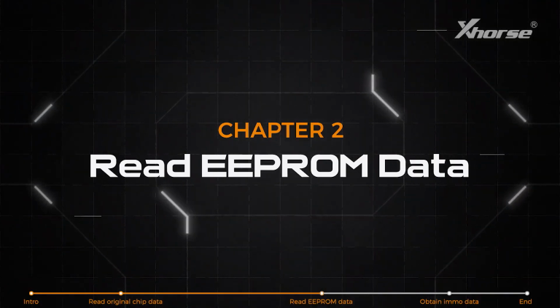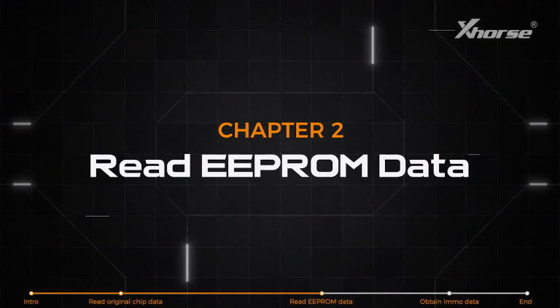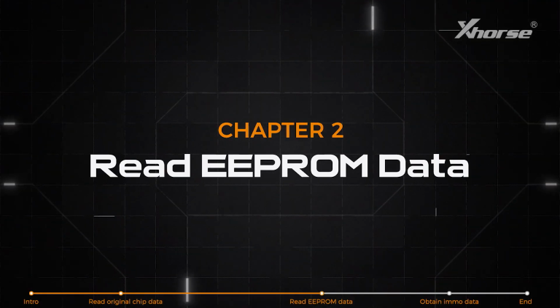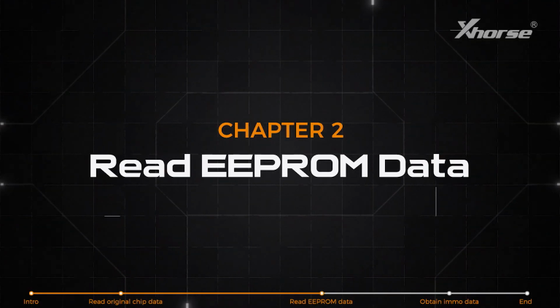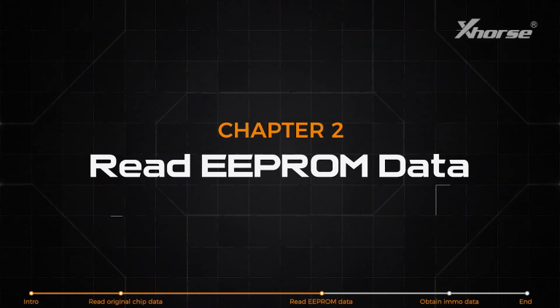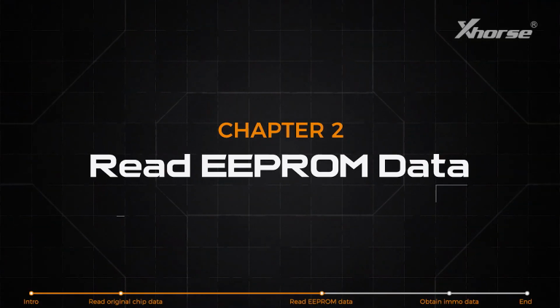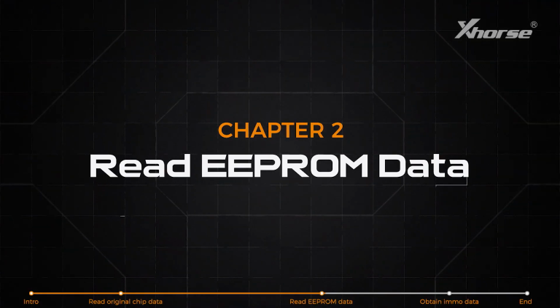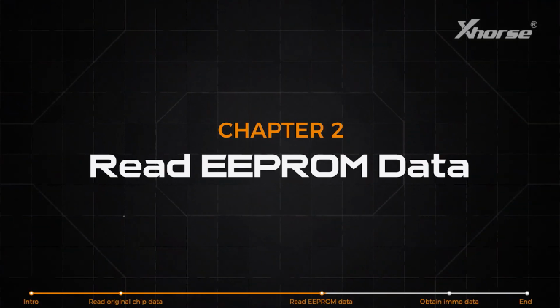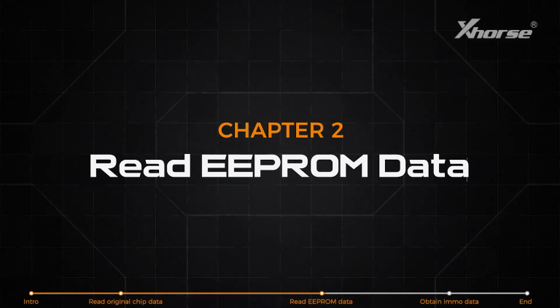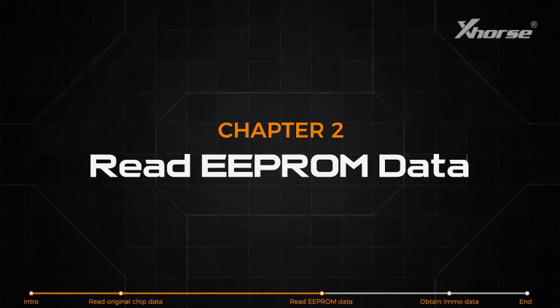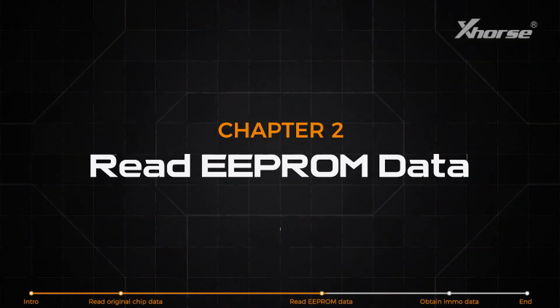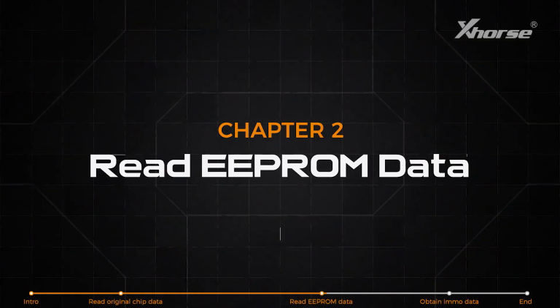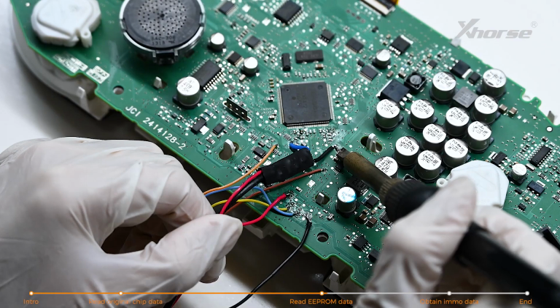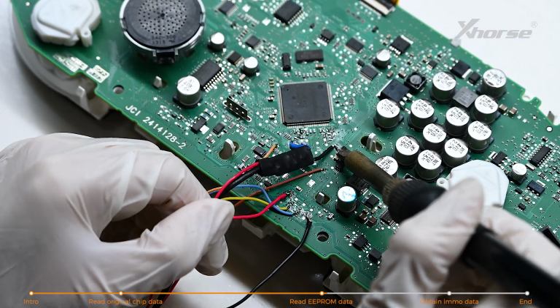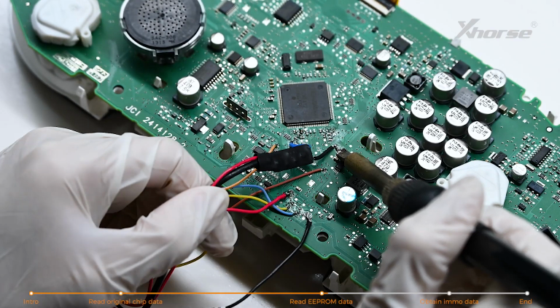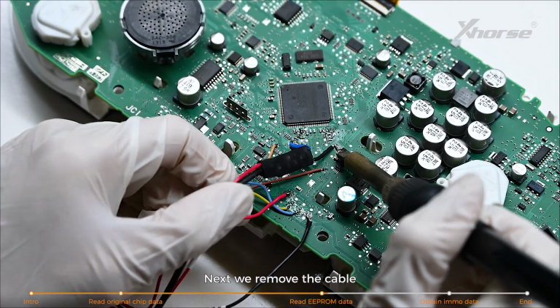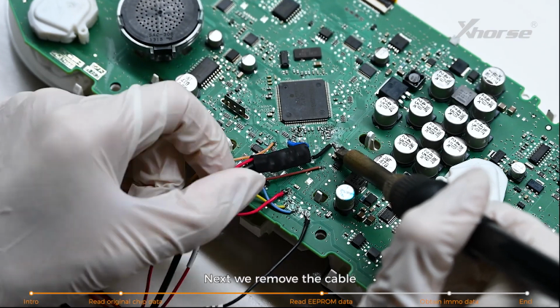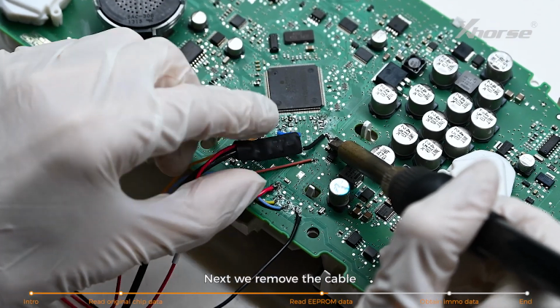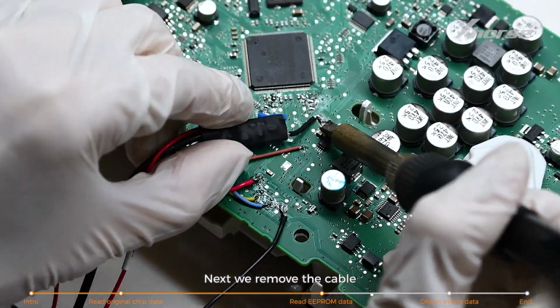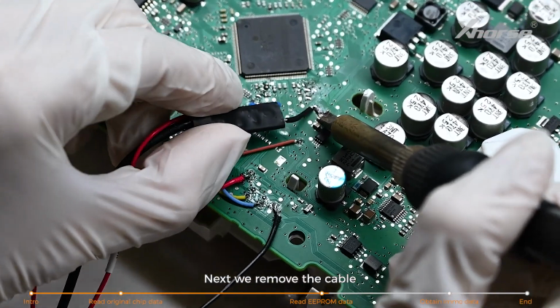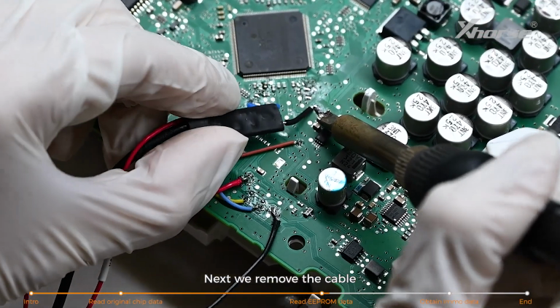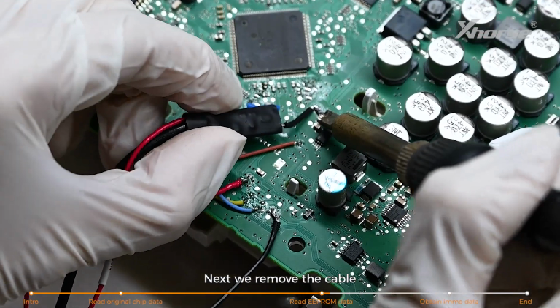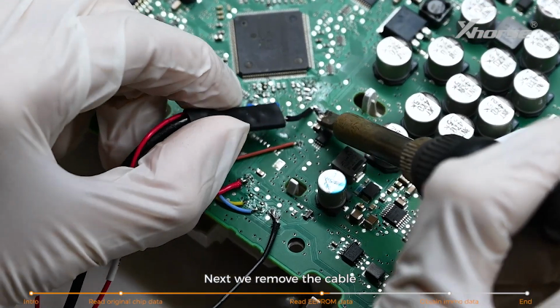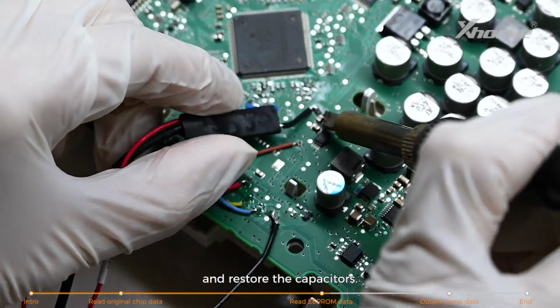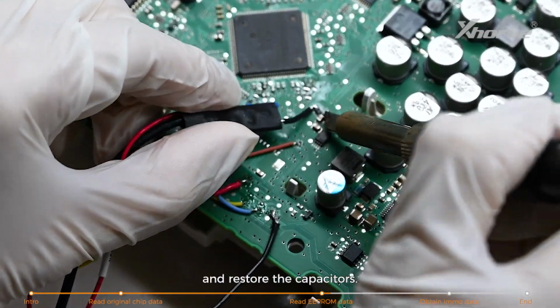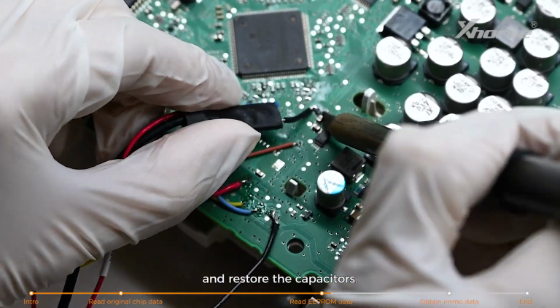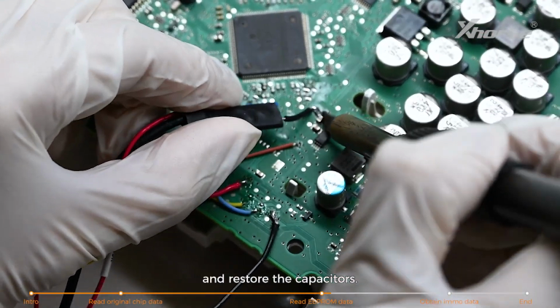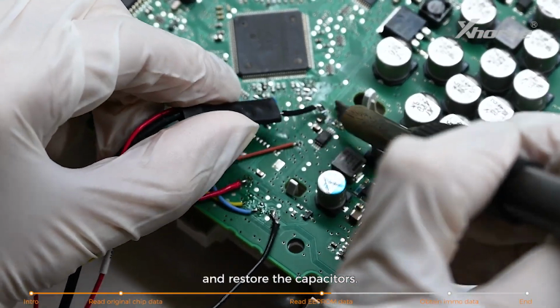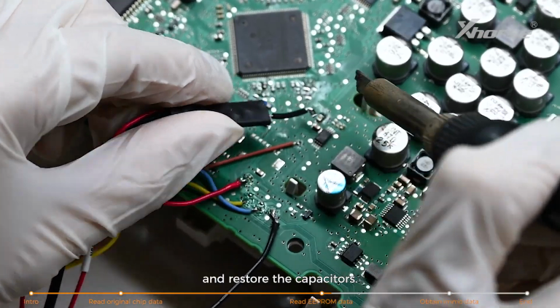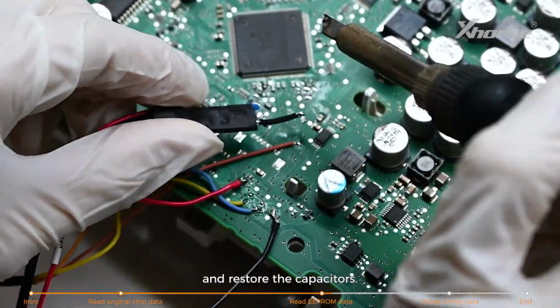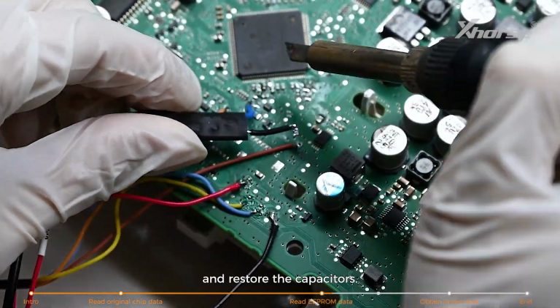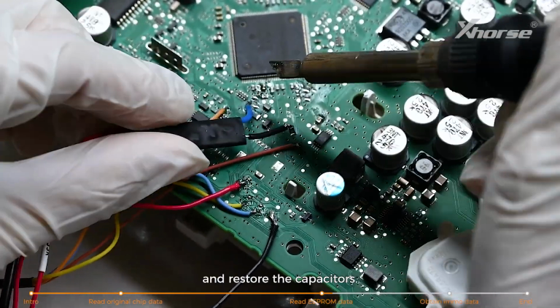Second, read EEPROM data. Remove the cable and restore the capacitors.